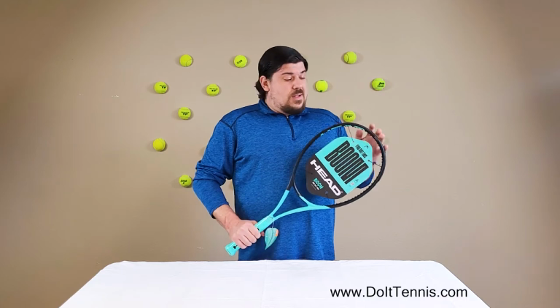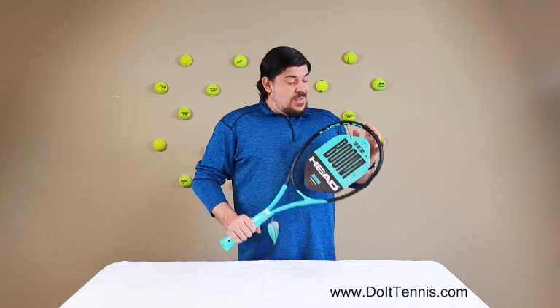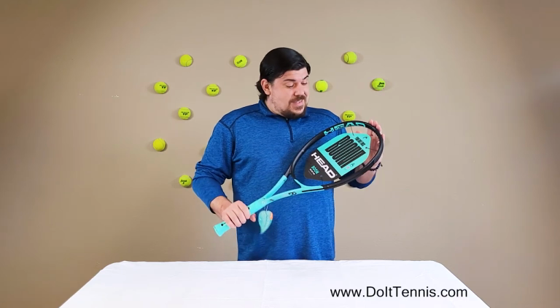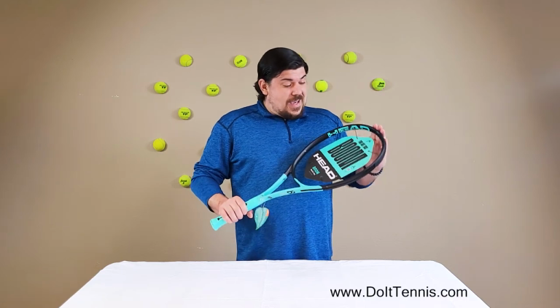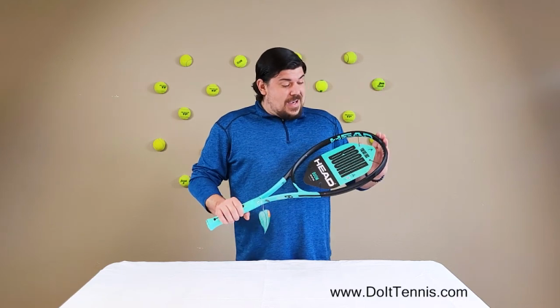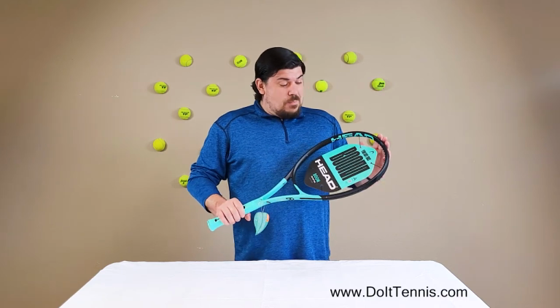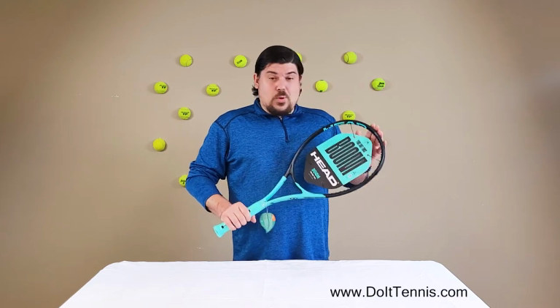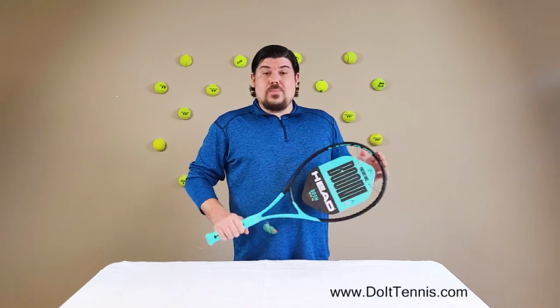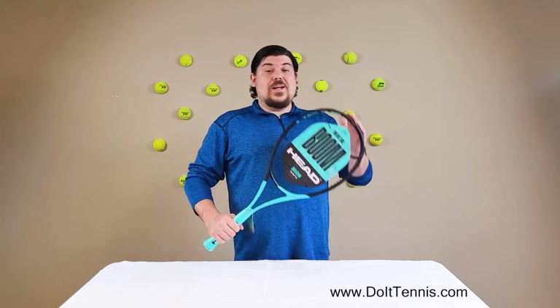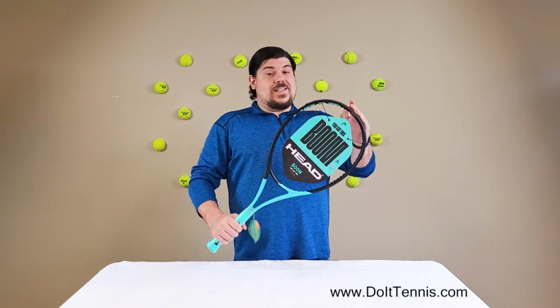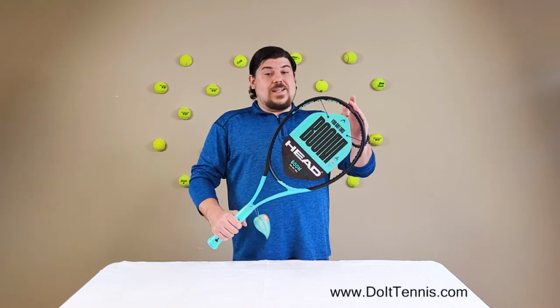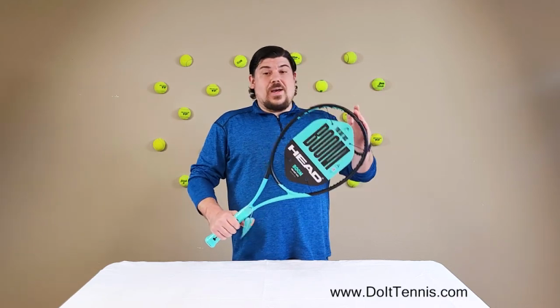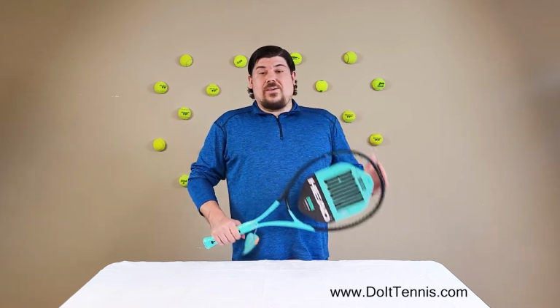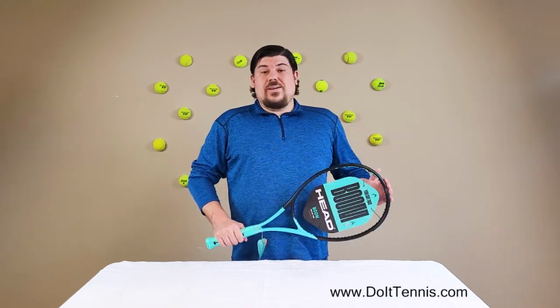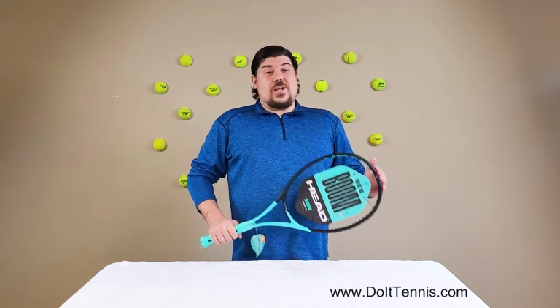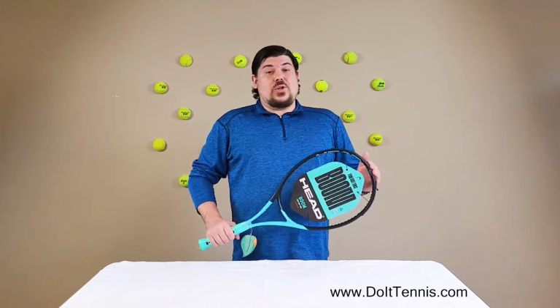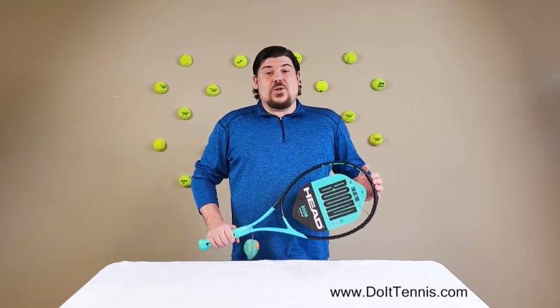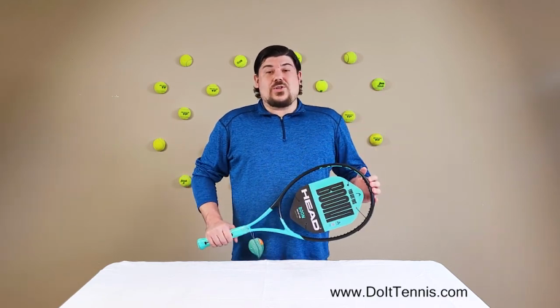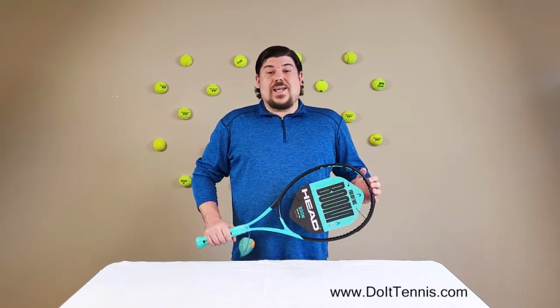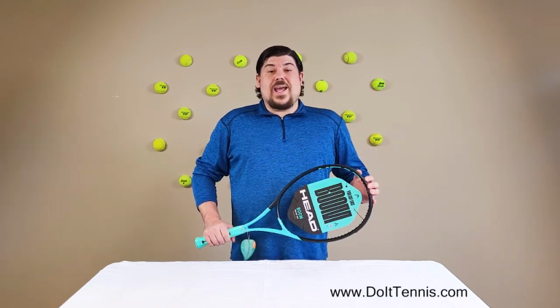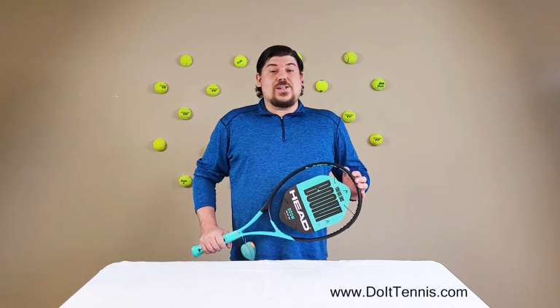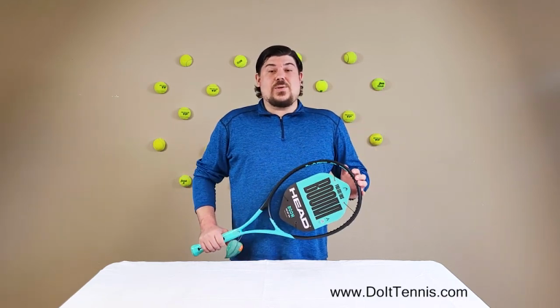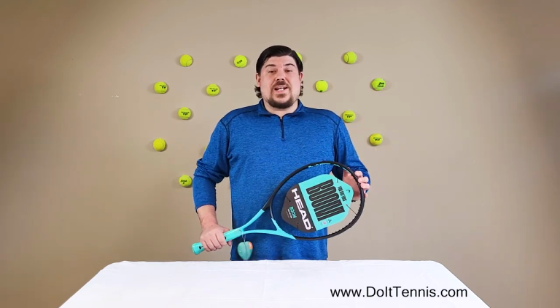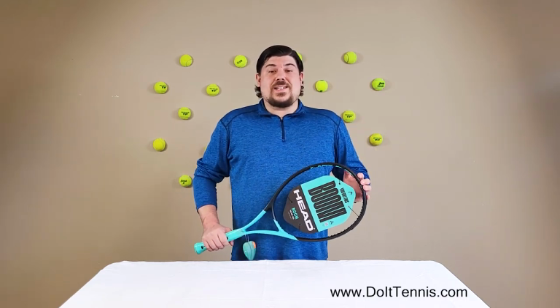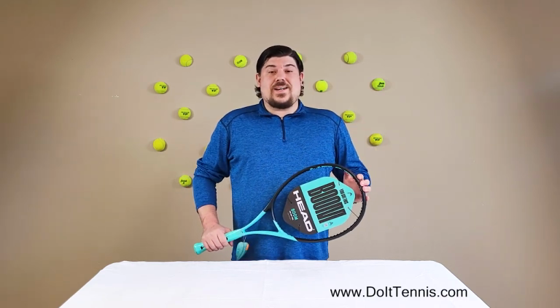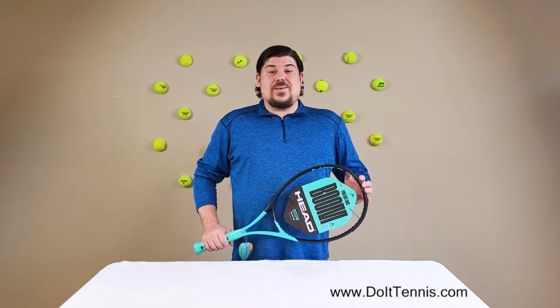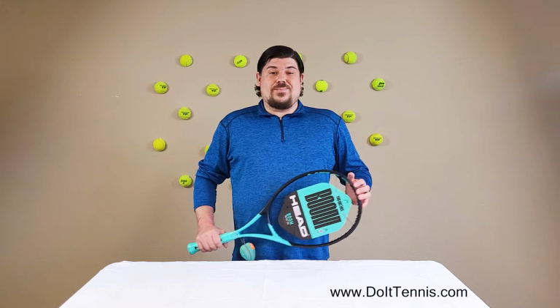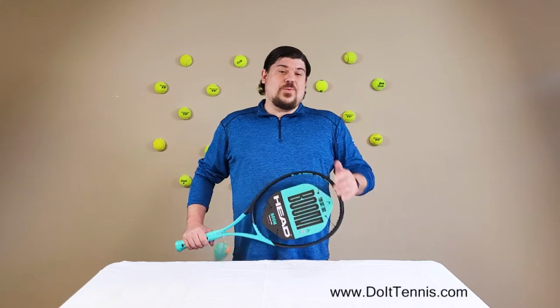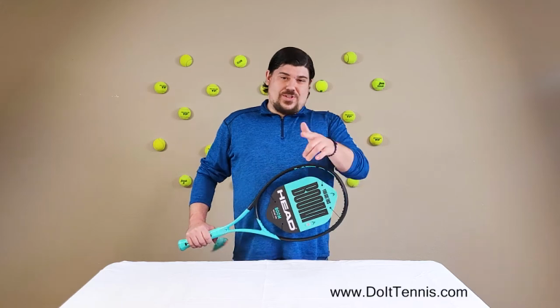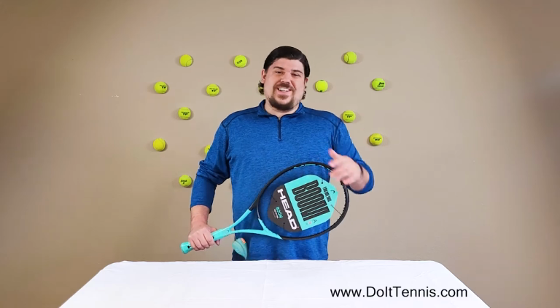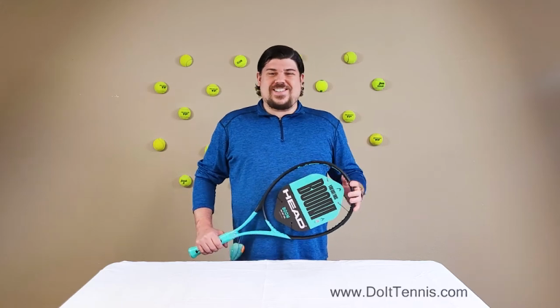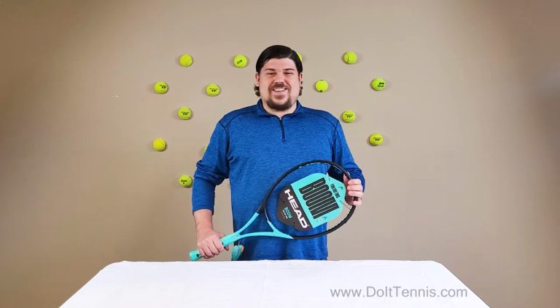This is the Head Boom Team L and you can get yours today at DoItTennis.com. We'll see you next time.